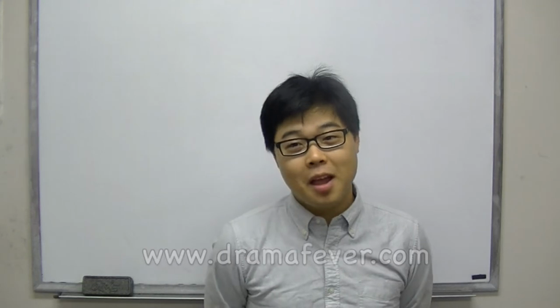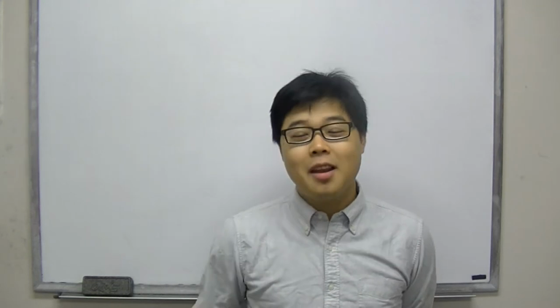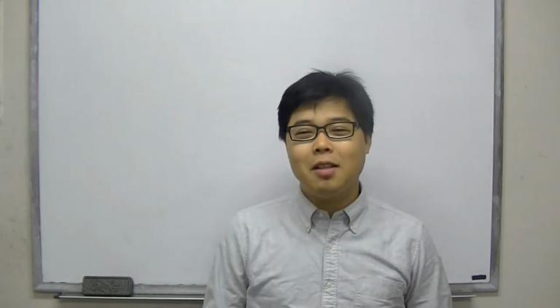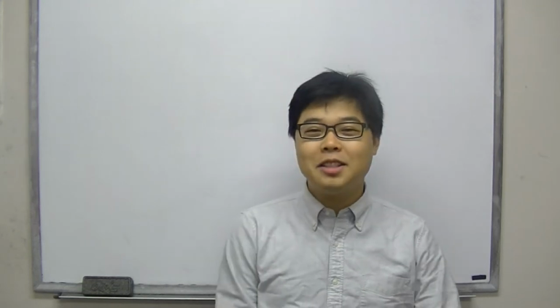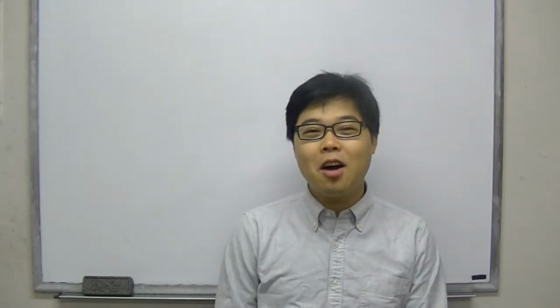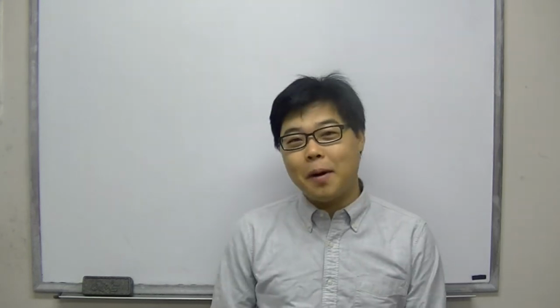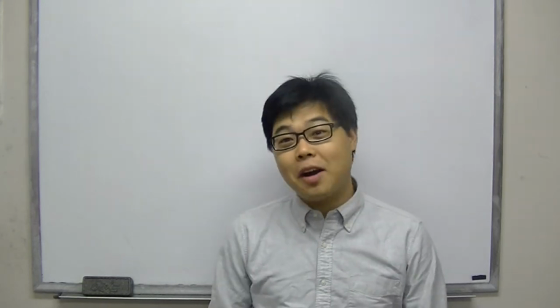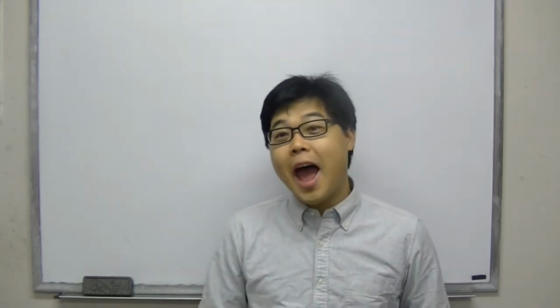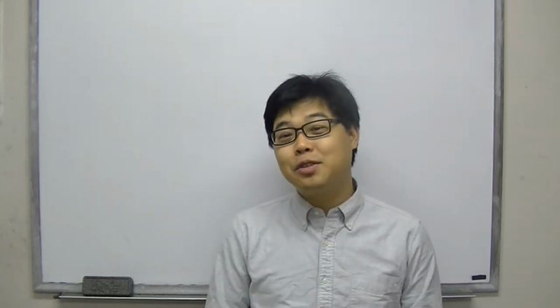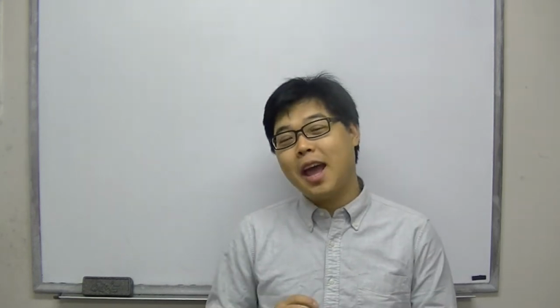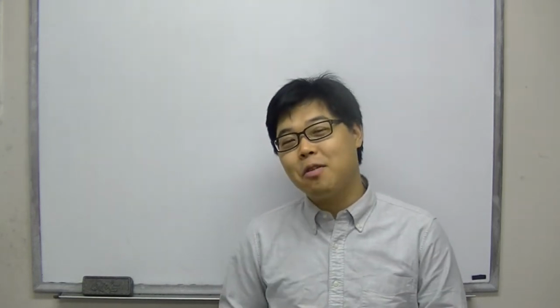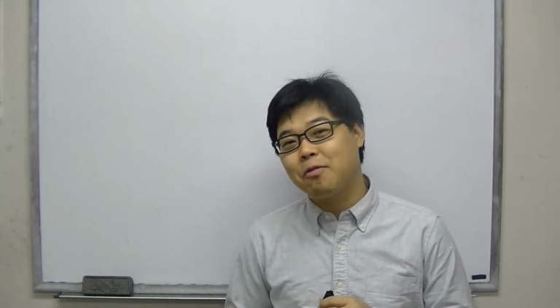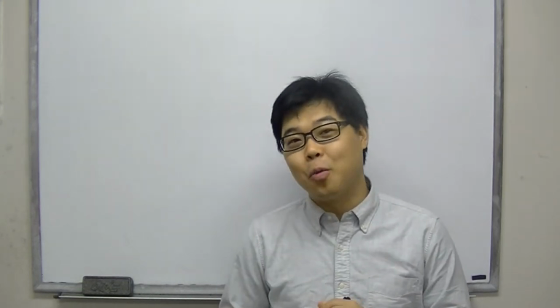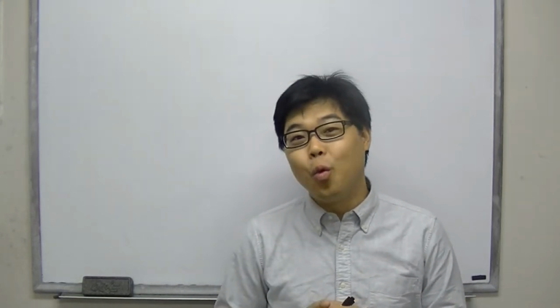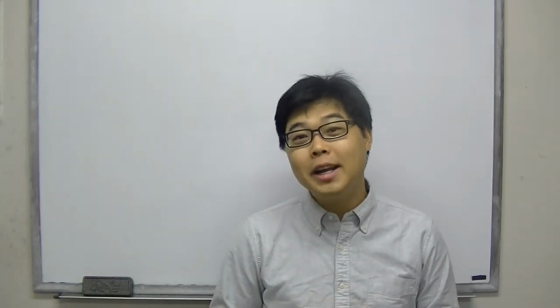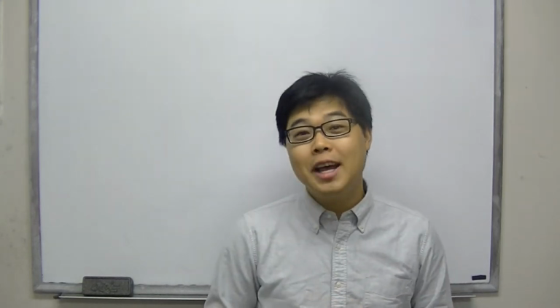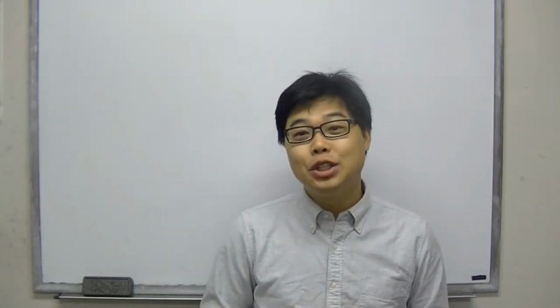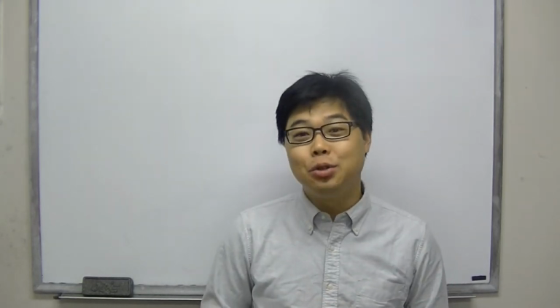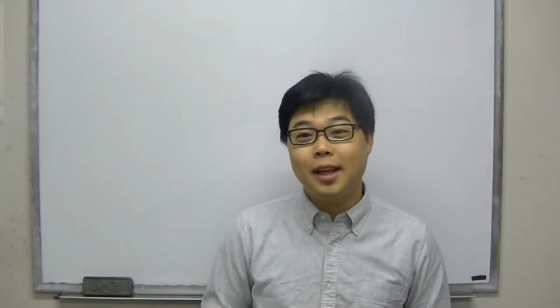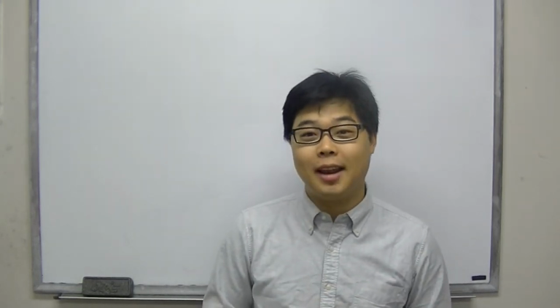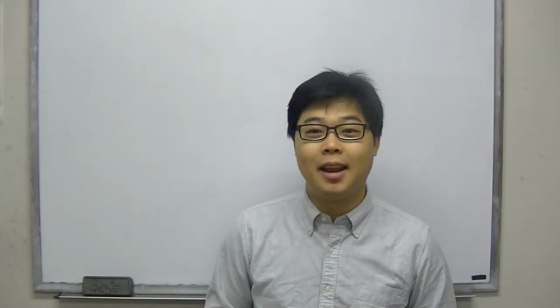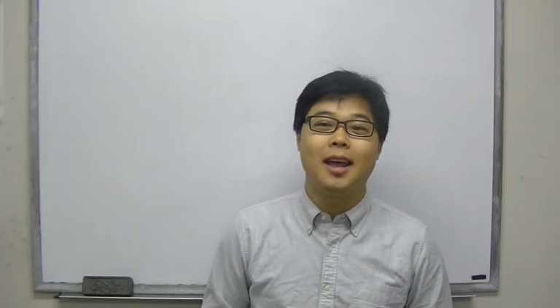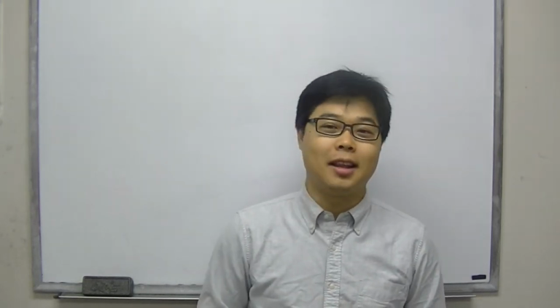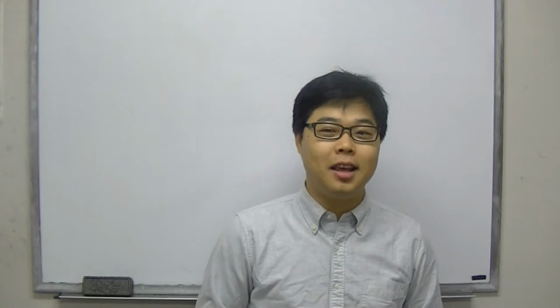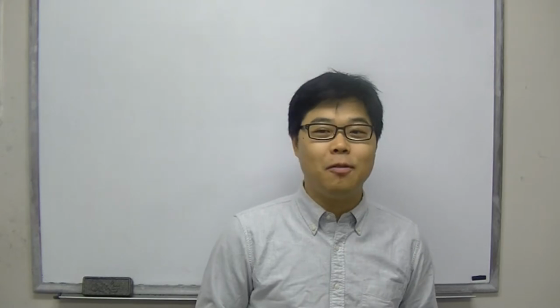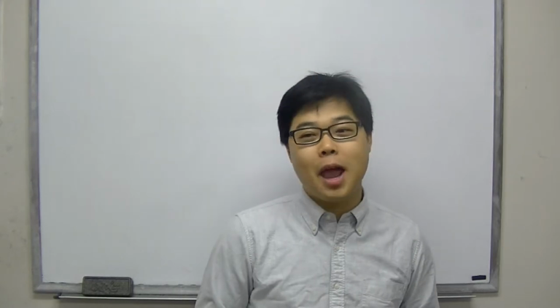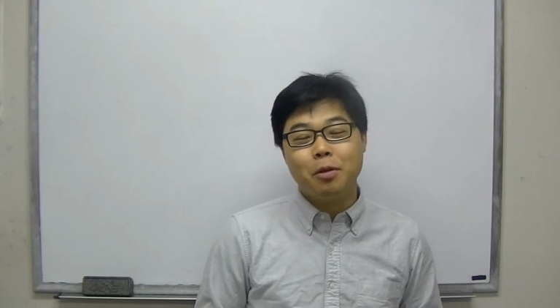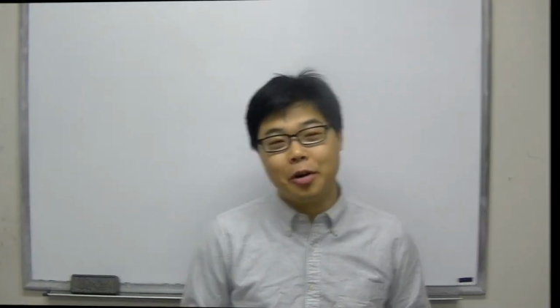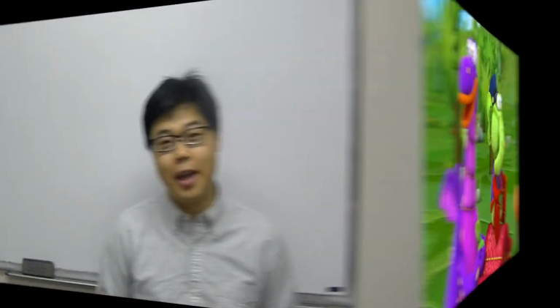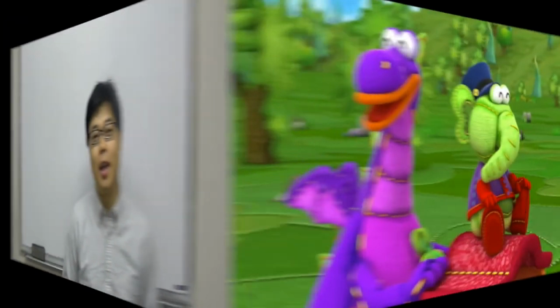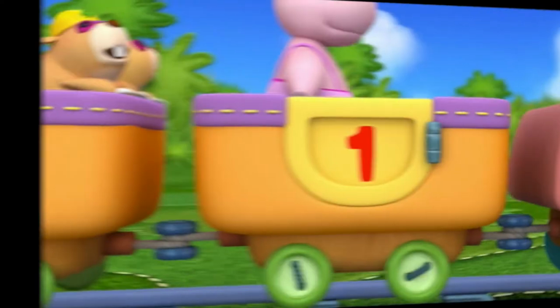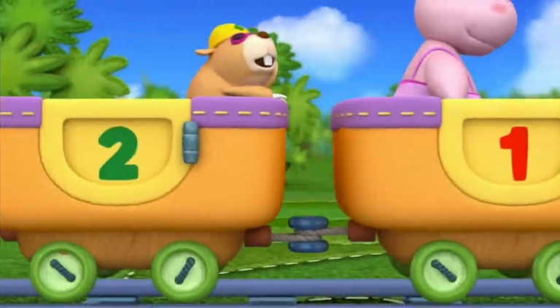Now, let's talk about how to count from 1 to 10 and key vocabulary.